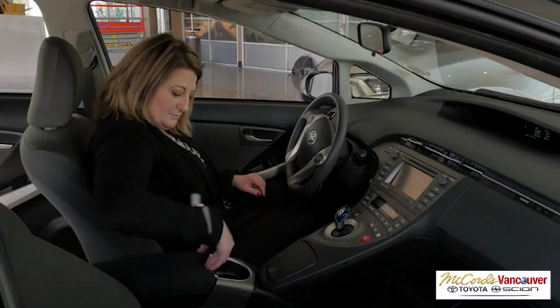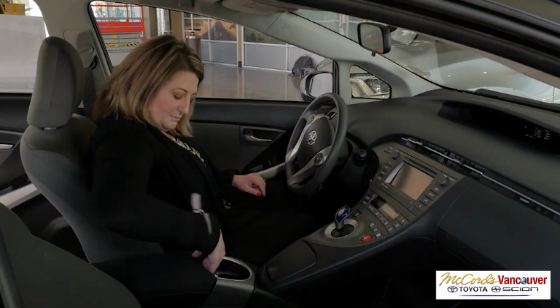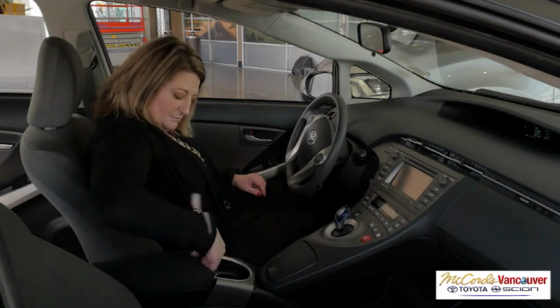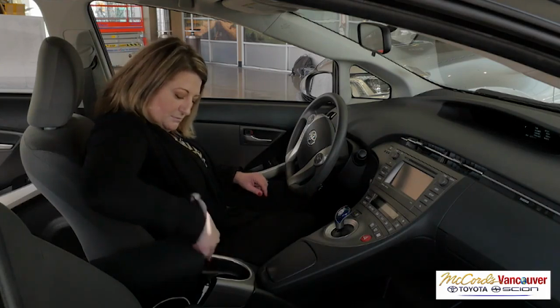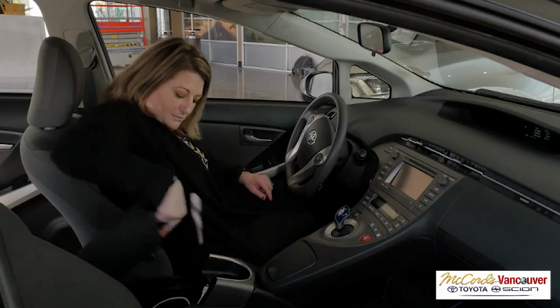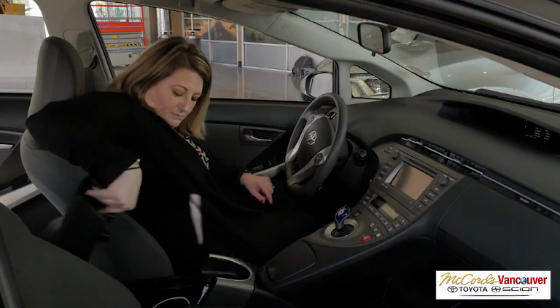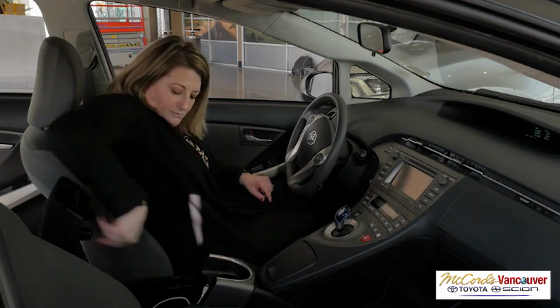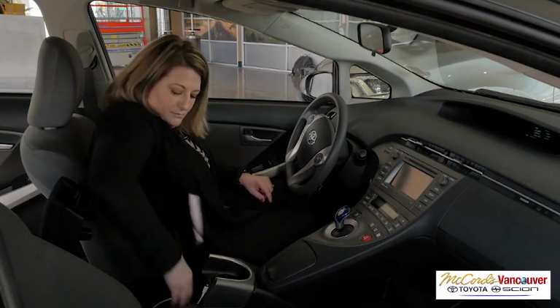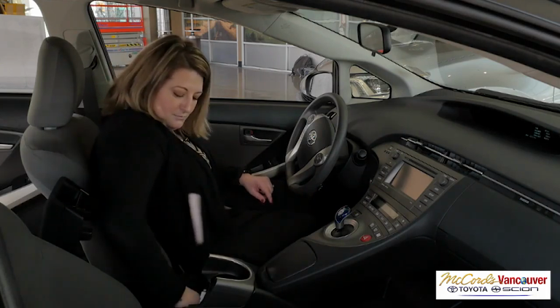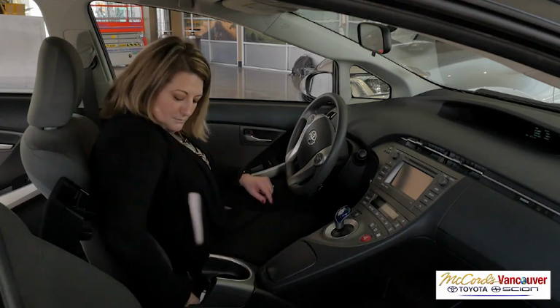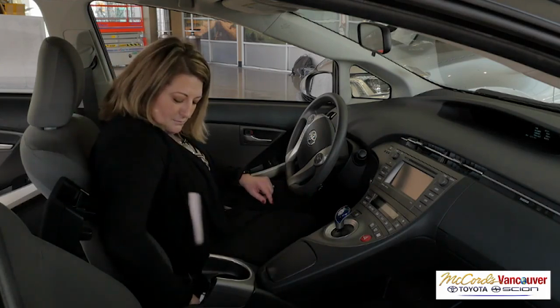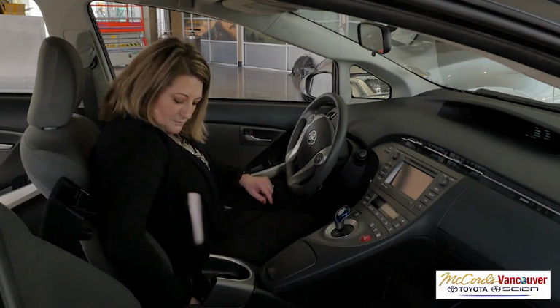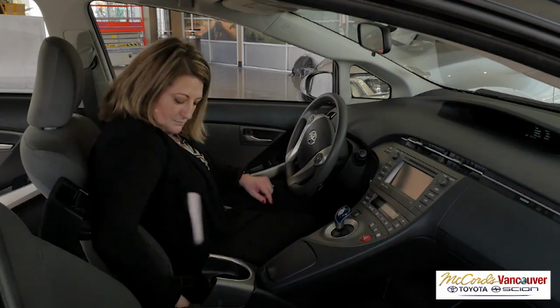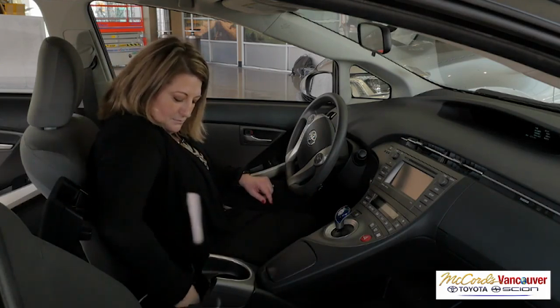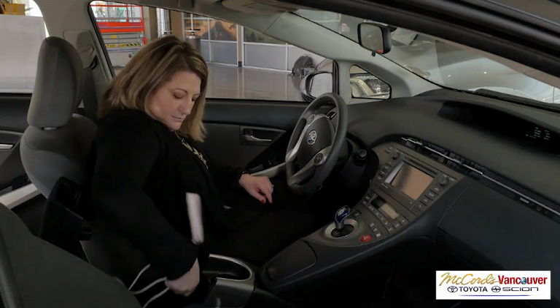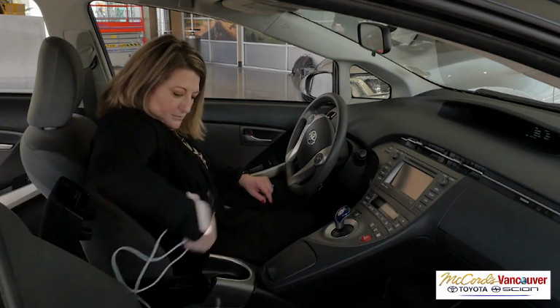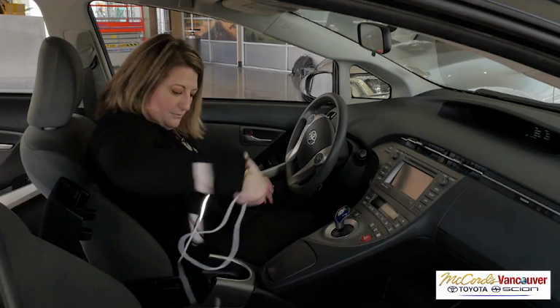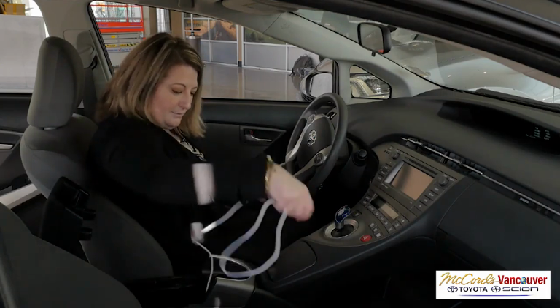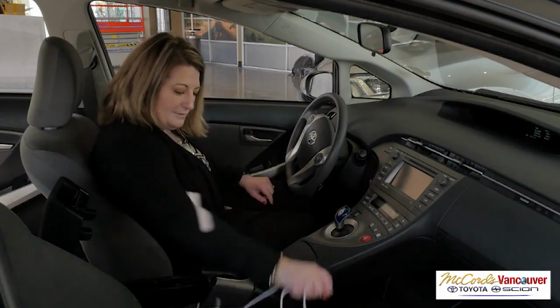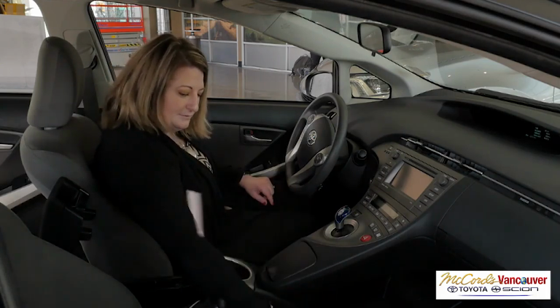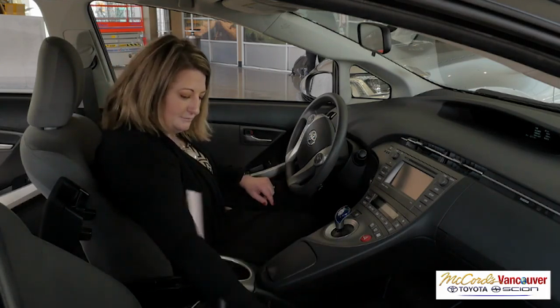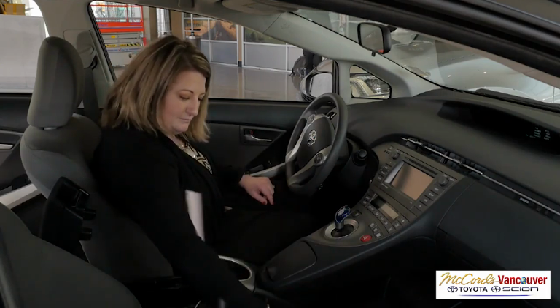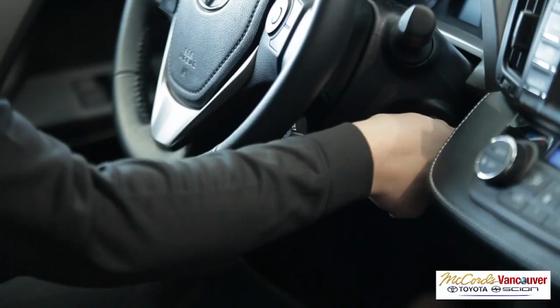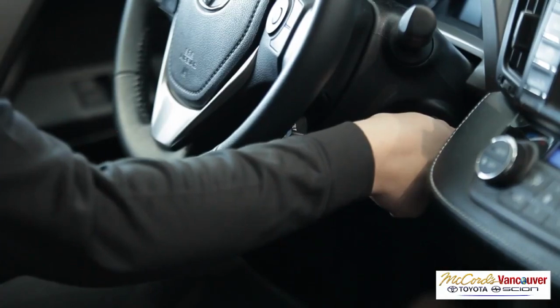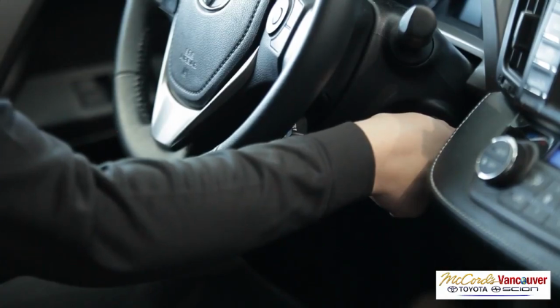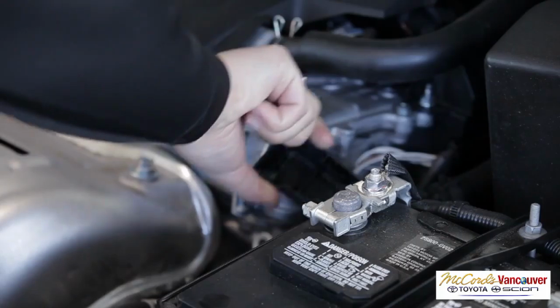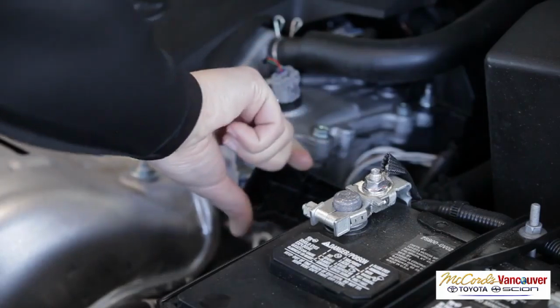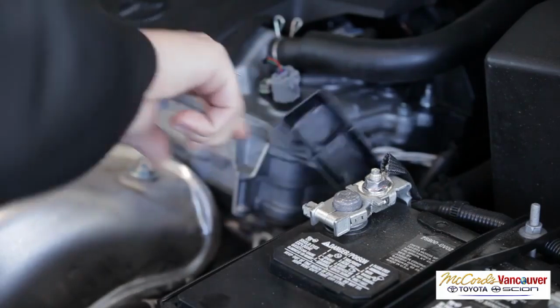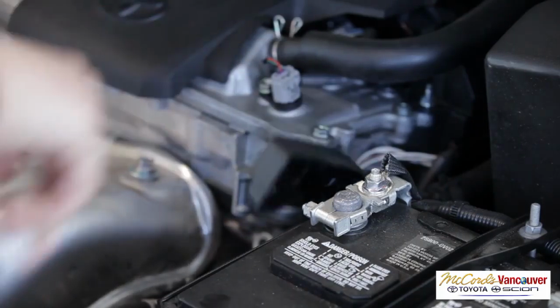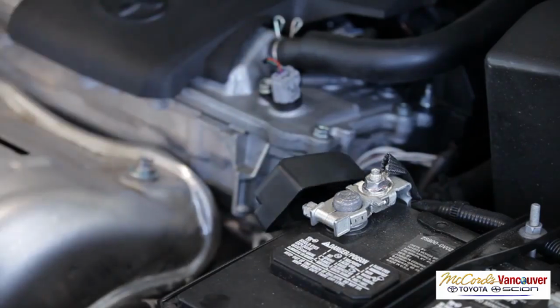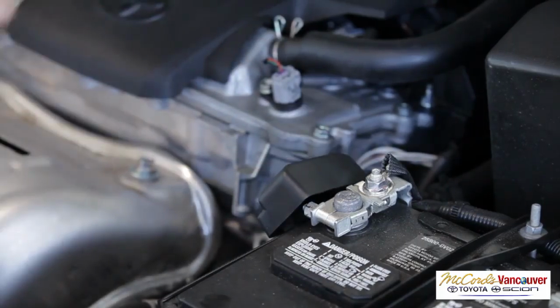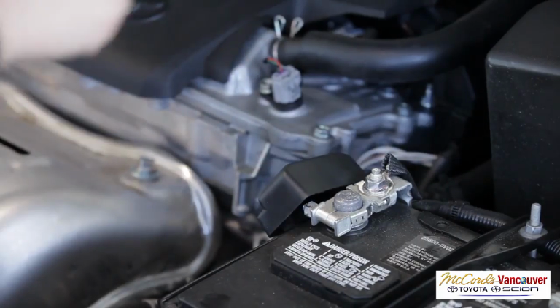Turn off your radio, headlights, dome lights, and unplug USB cables. Turn off both vehicles.